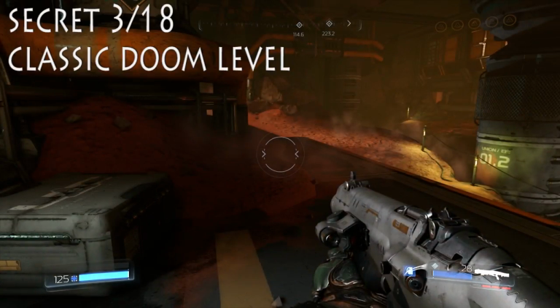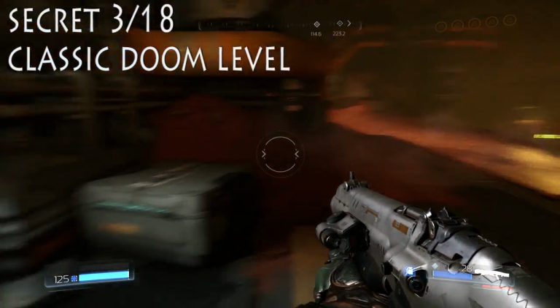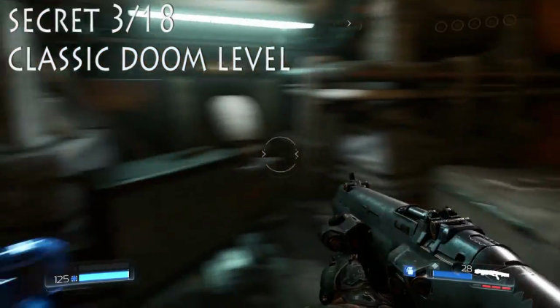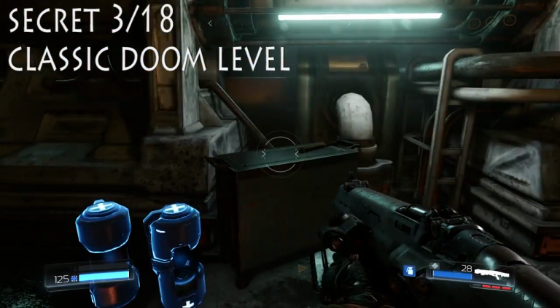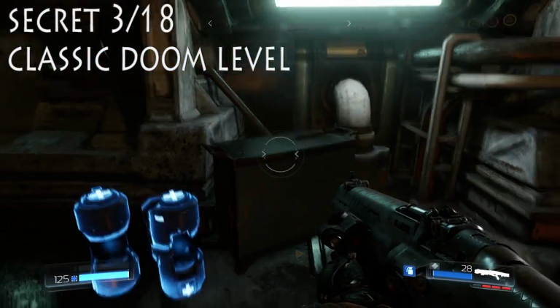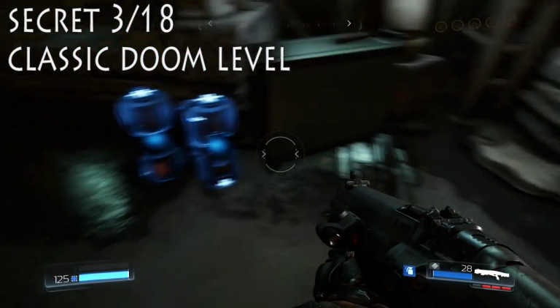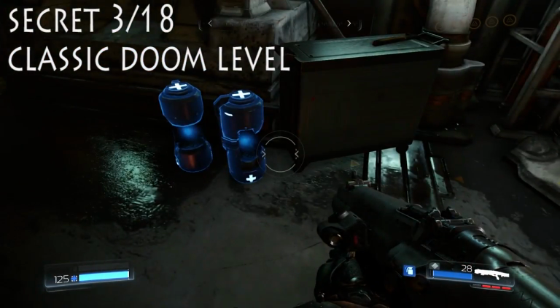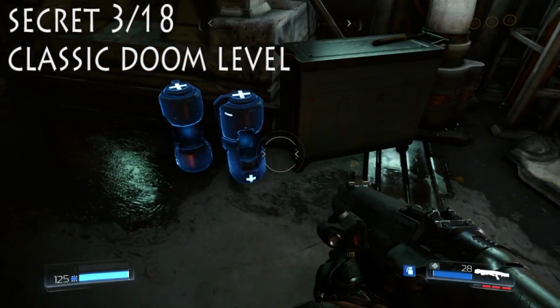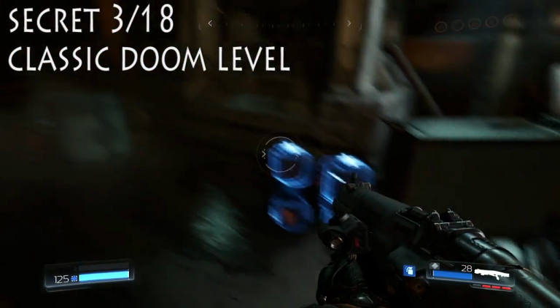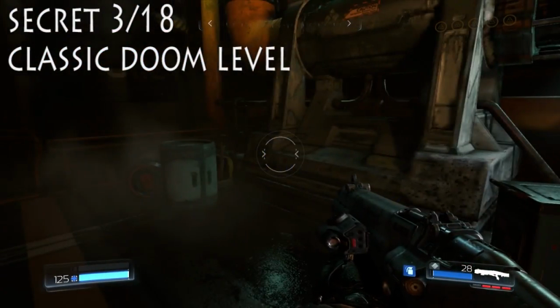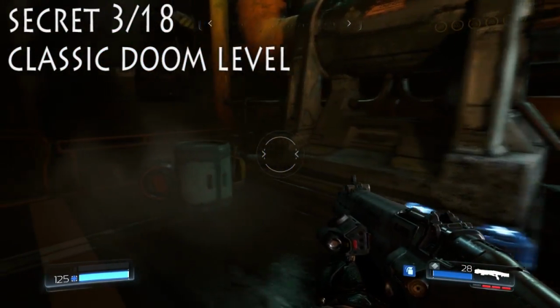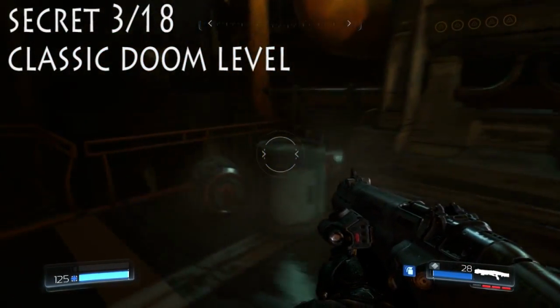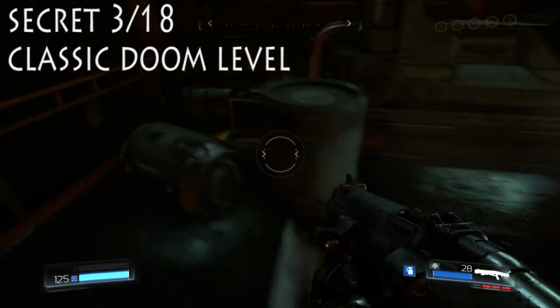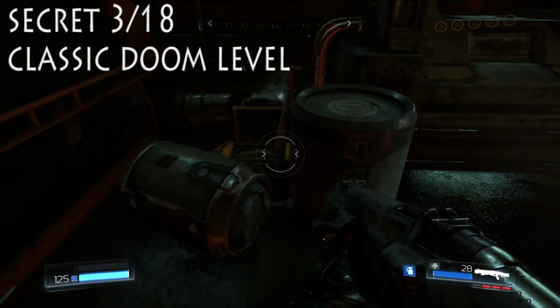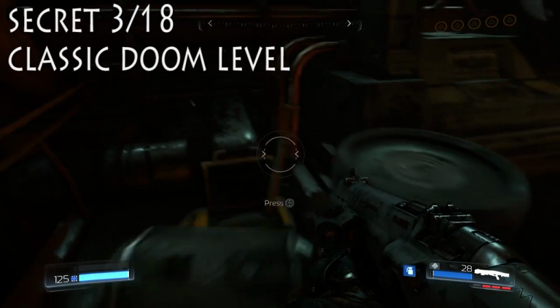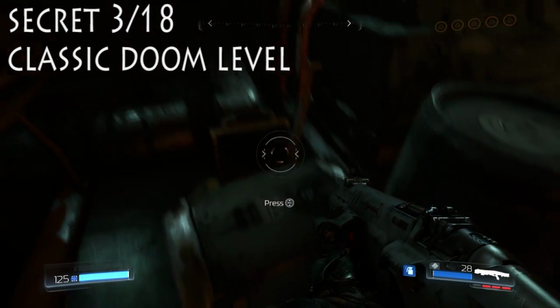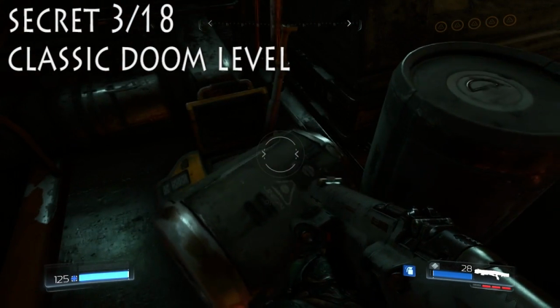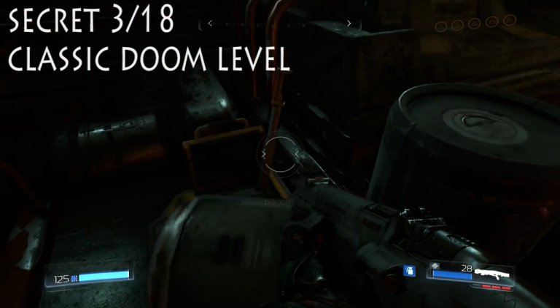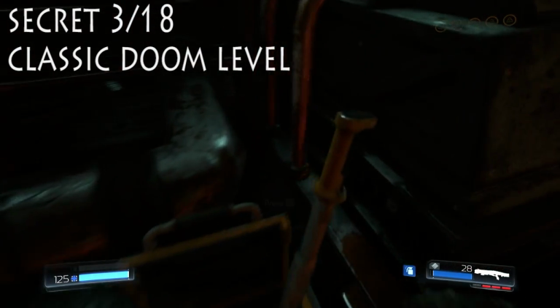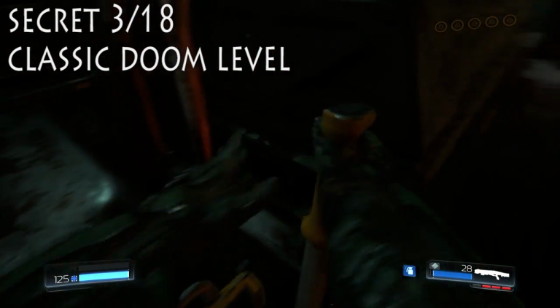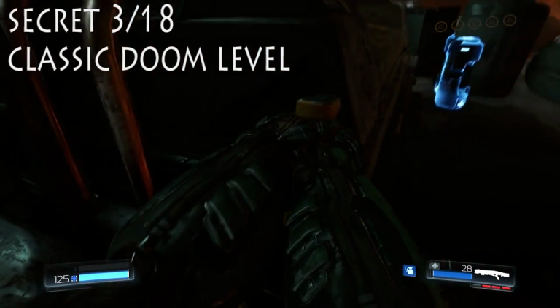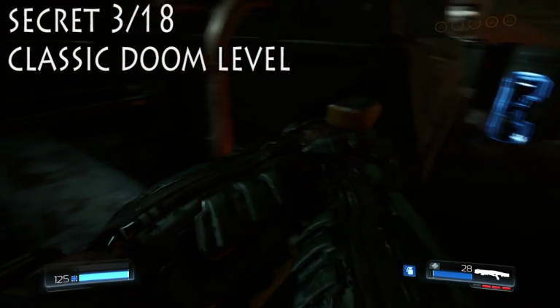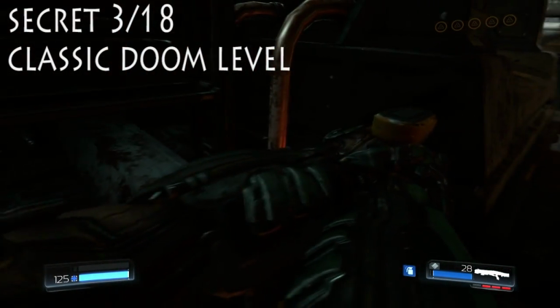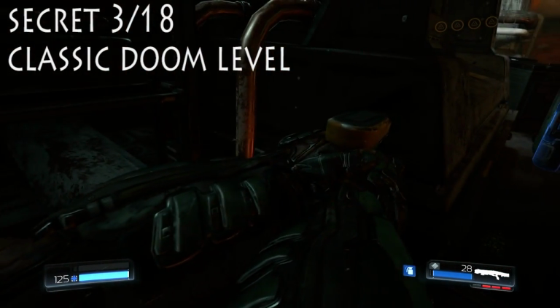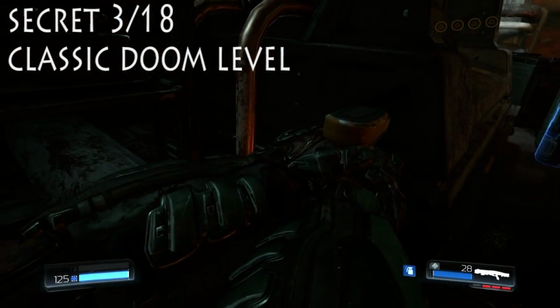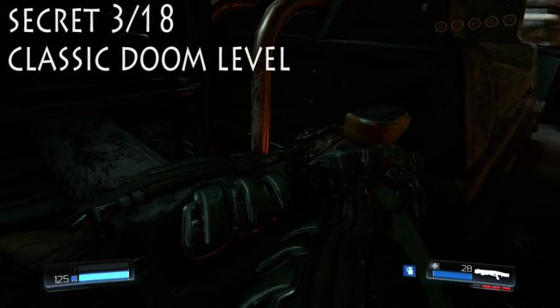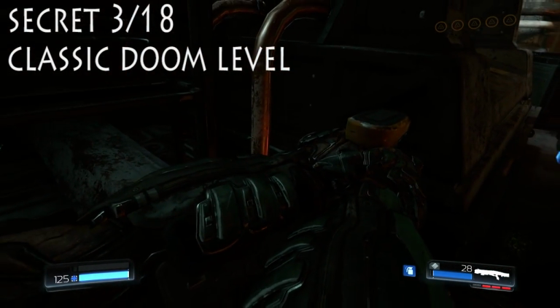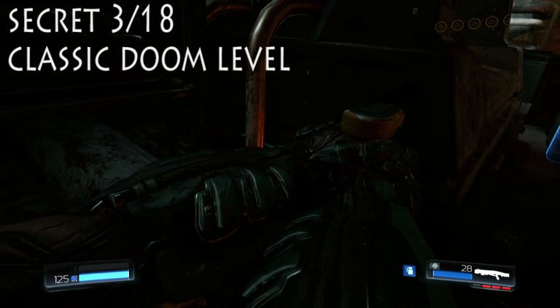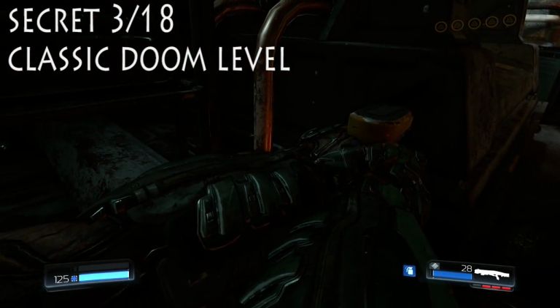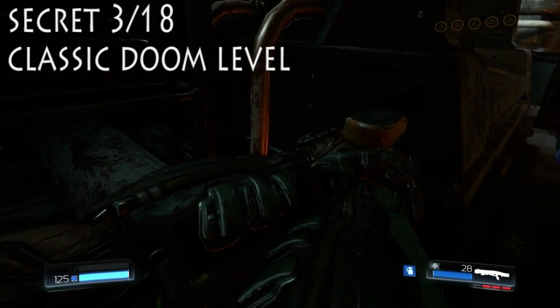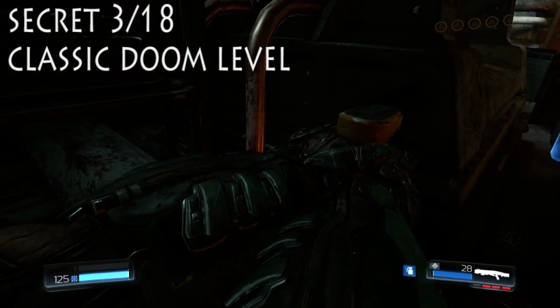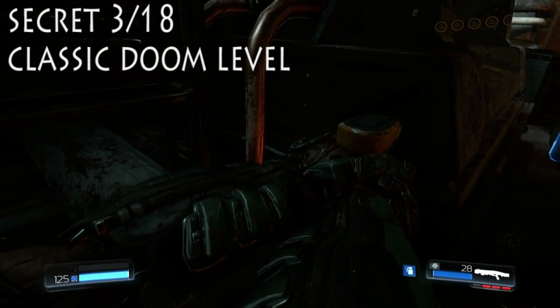Immediately from there, turn three inches to your left. There's a lever right there to unlock our classic Doom level, so pull the lever.